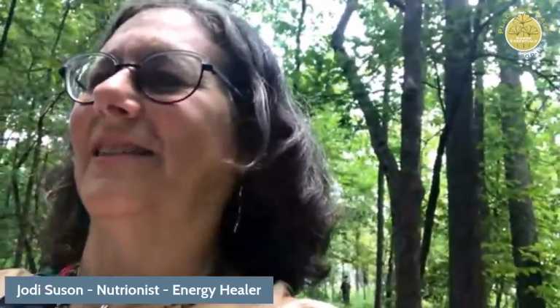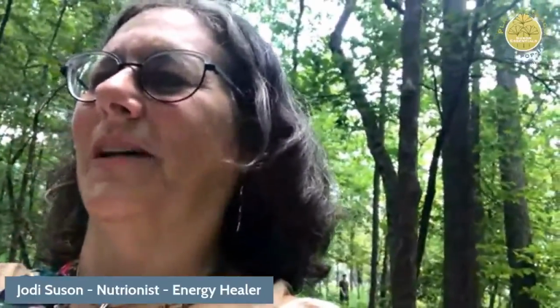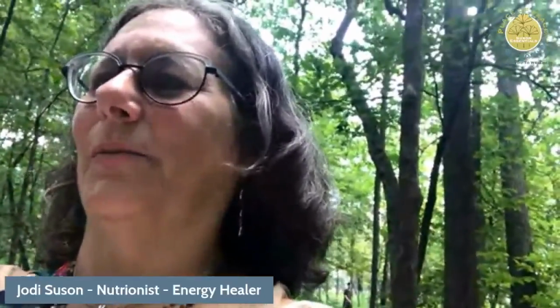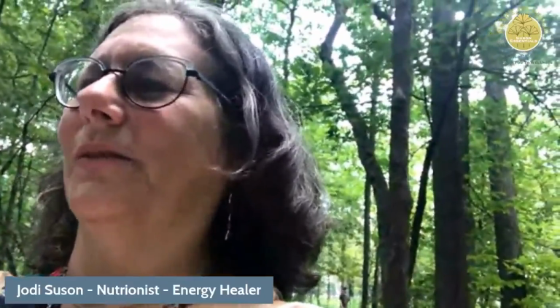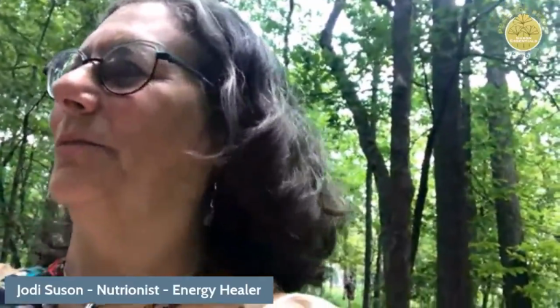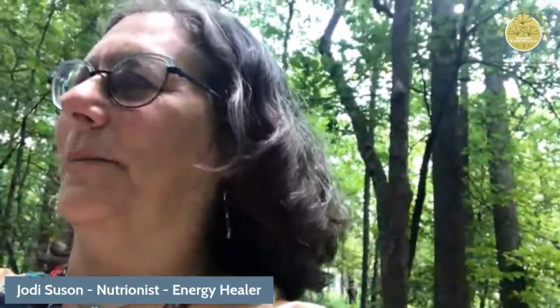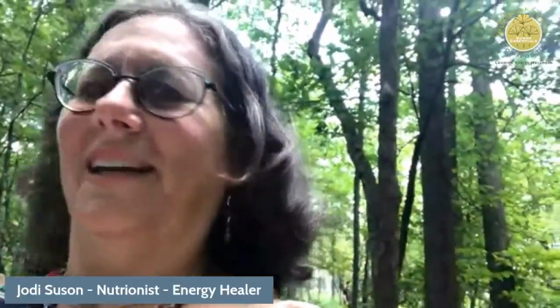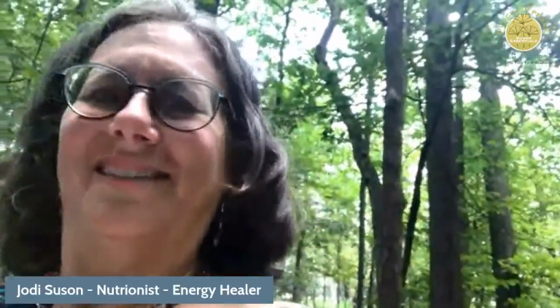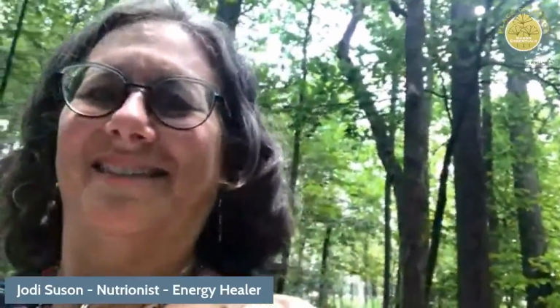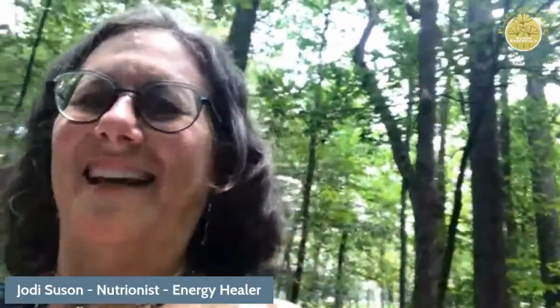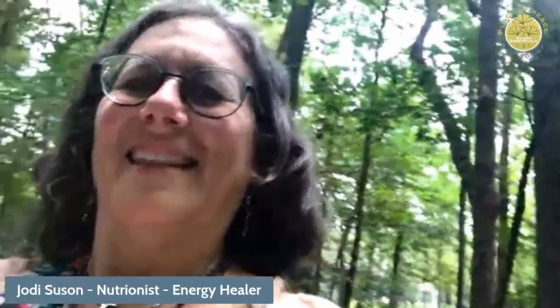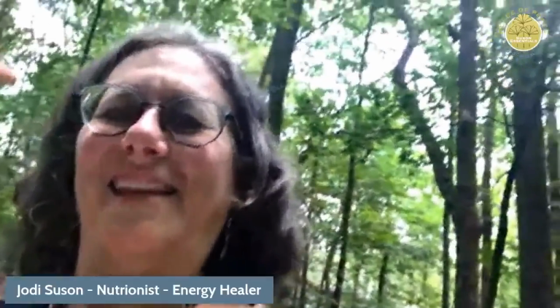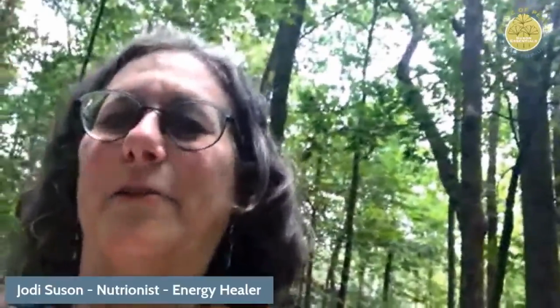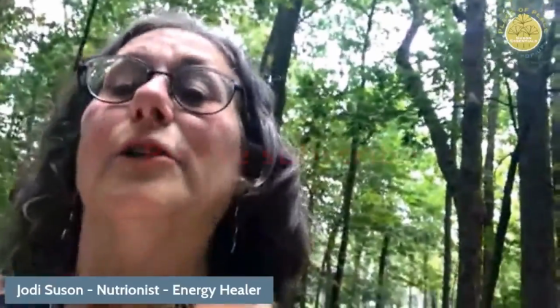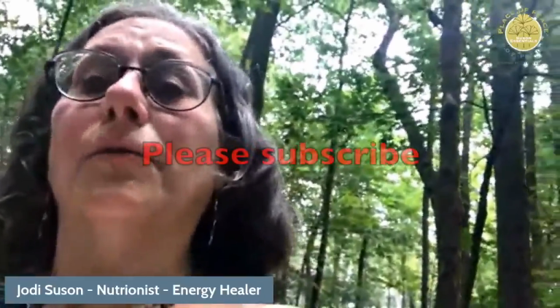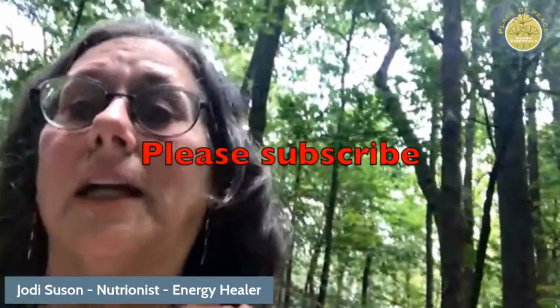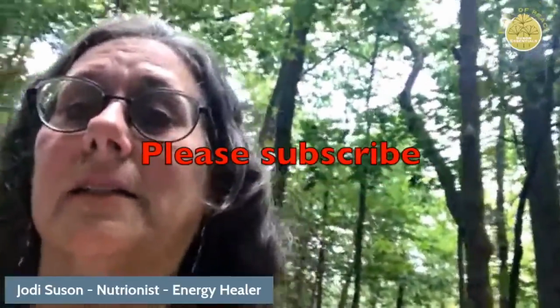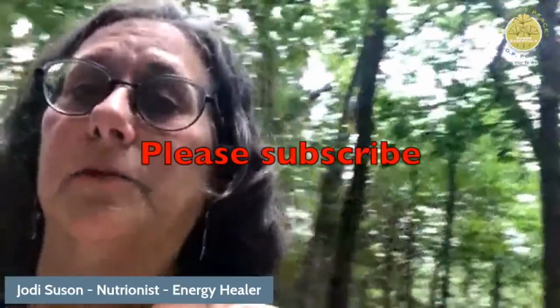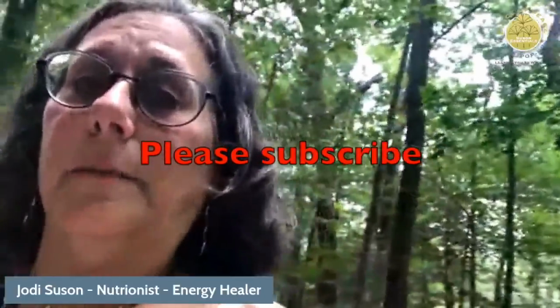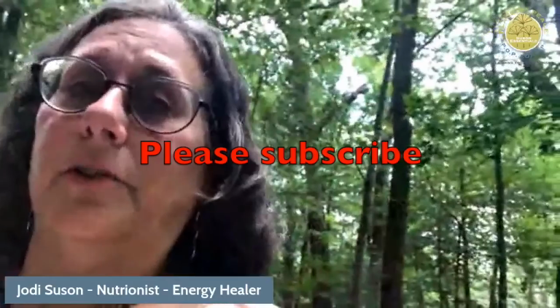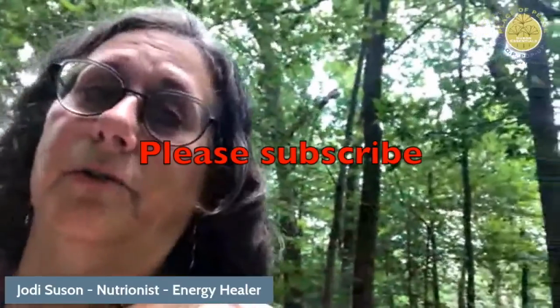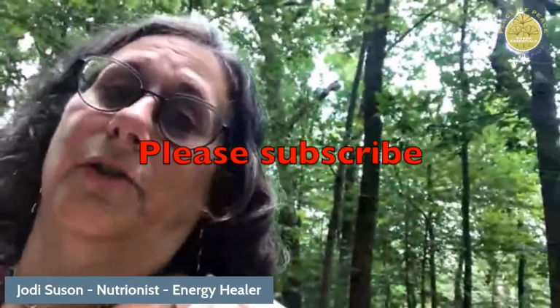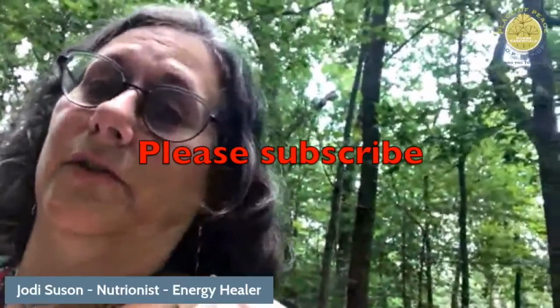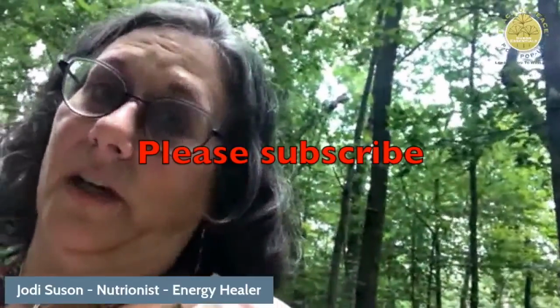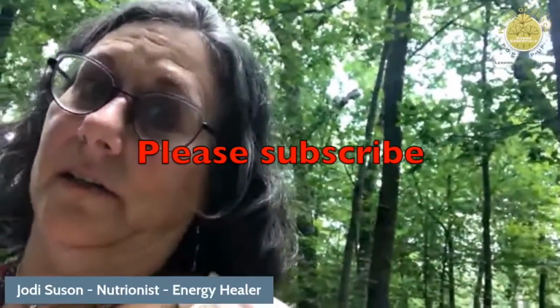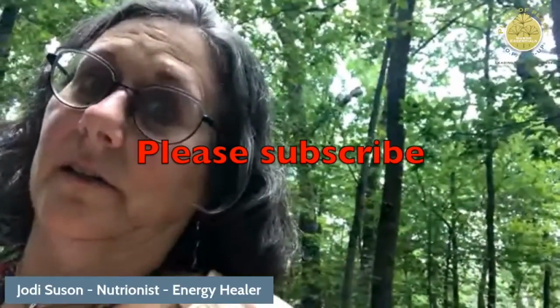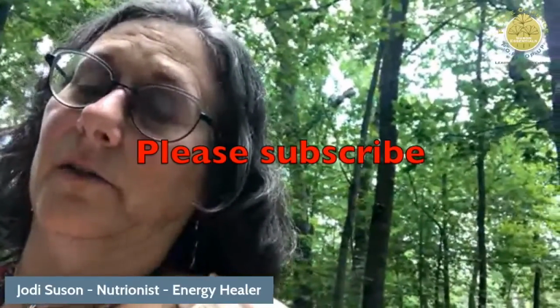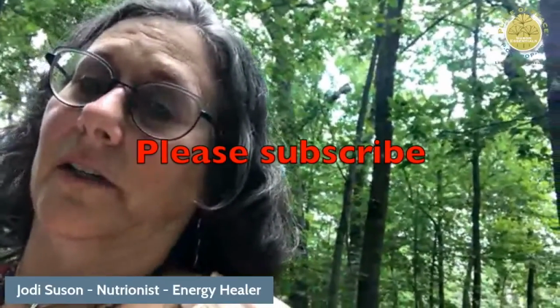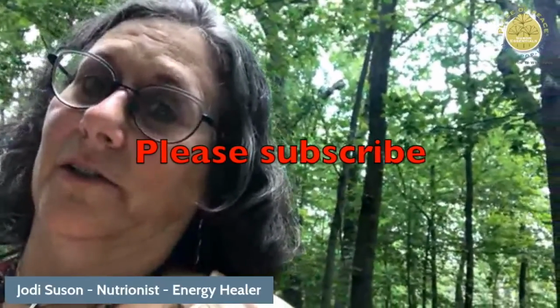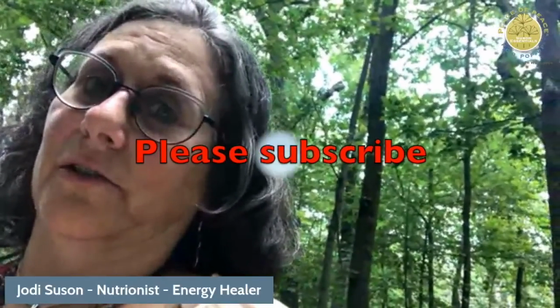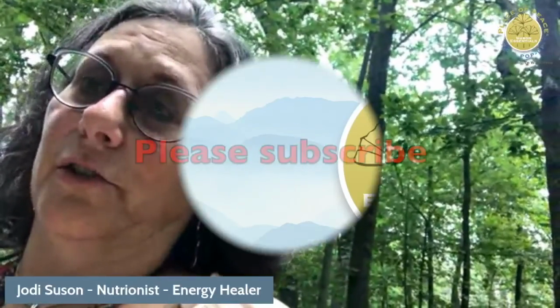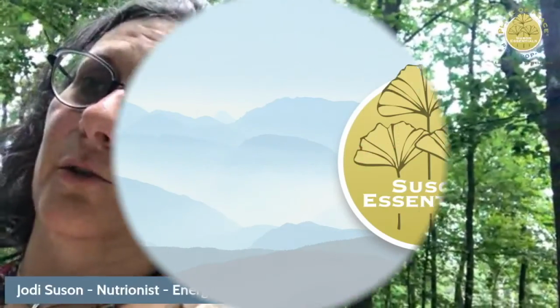All right, I'm going to end this one and we'll pick up again. Don't forget to subscribe to Jodi Sussan Sussan Essentials on YouTube.